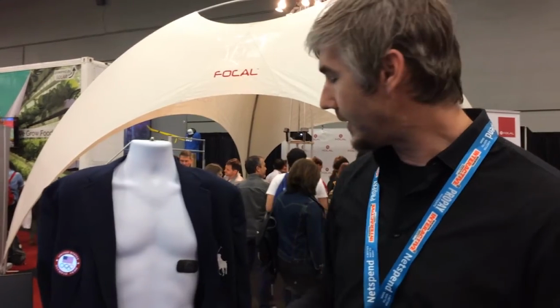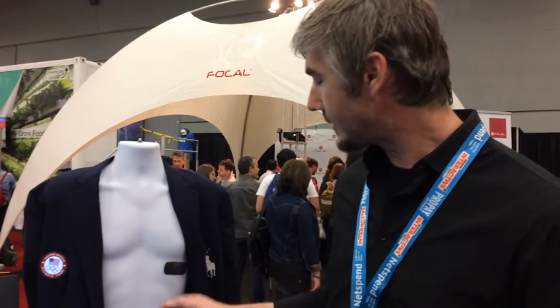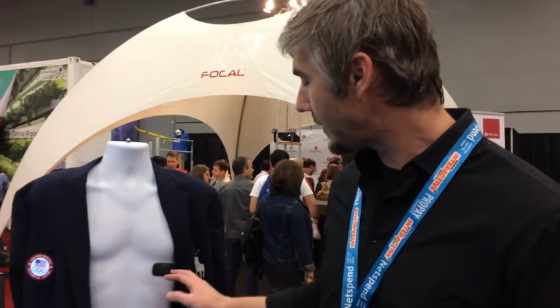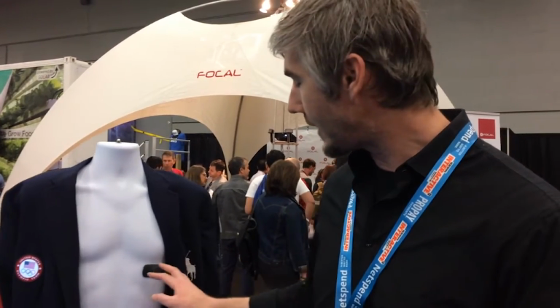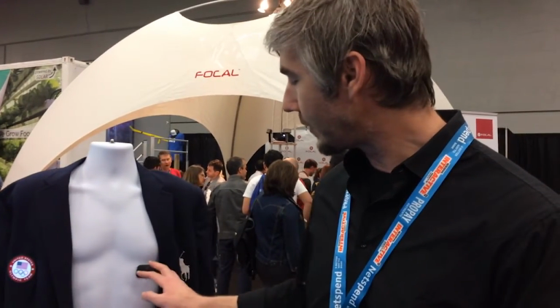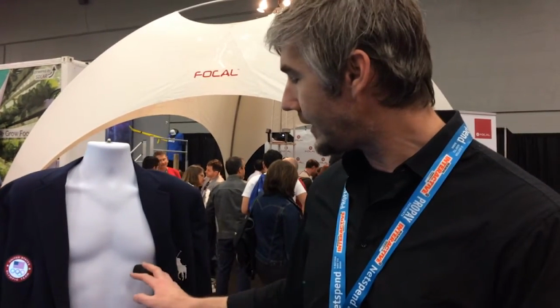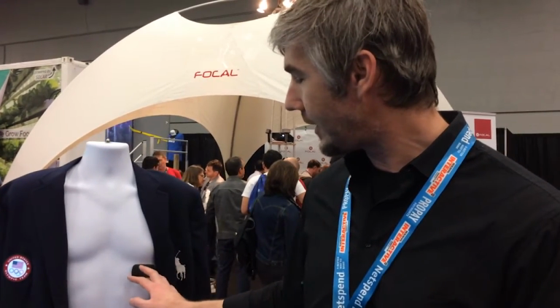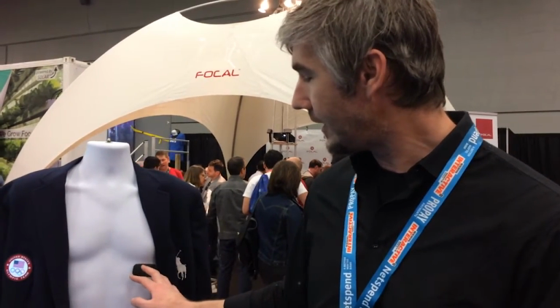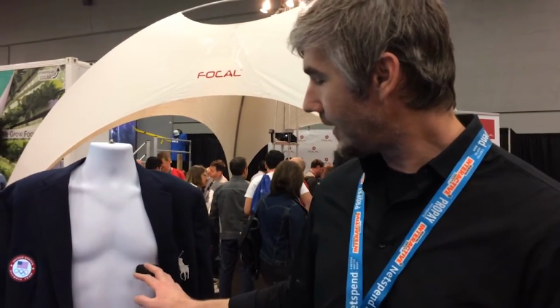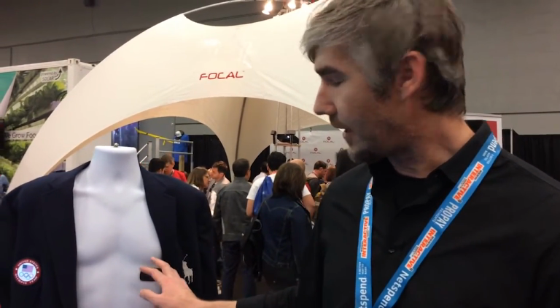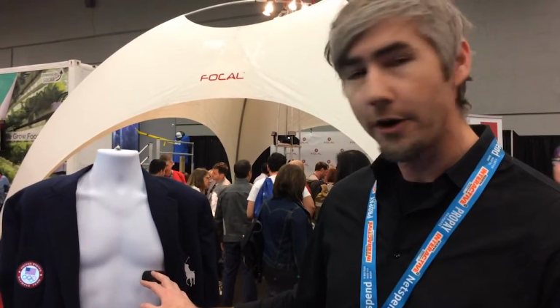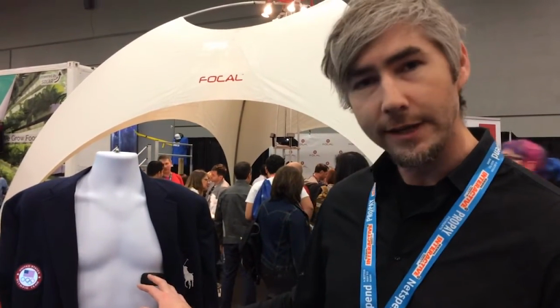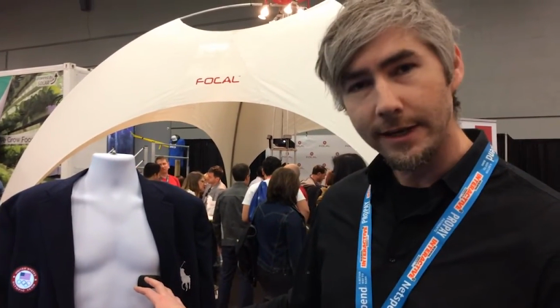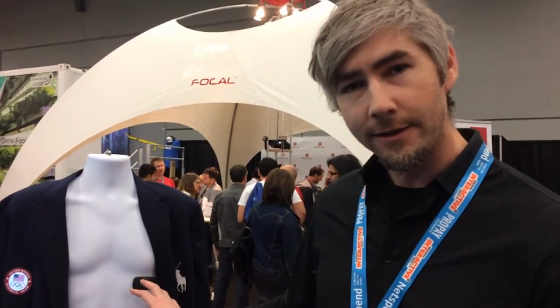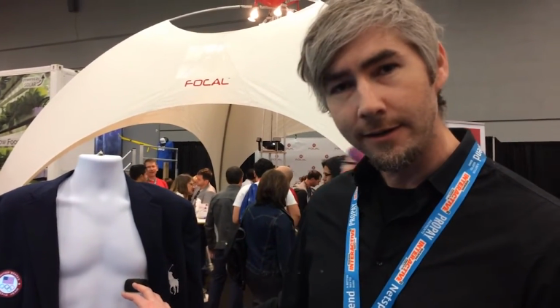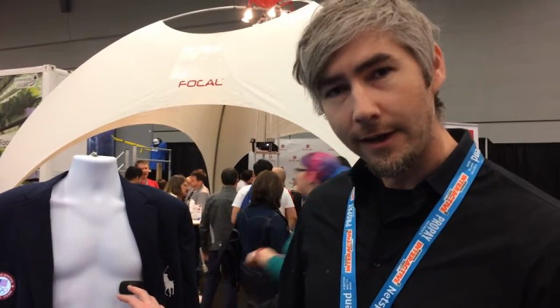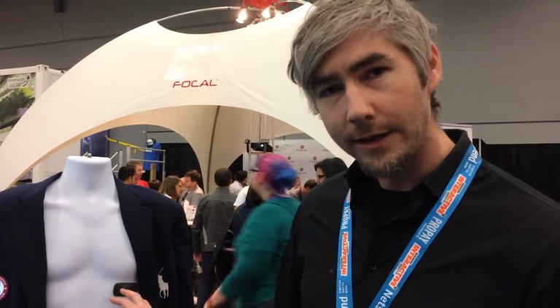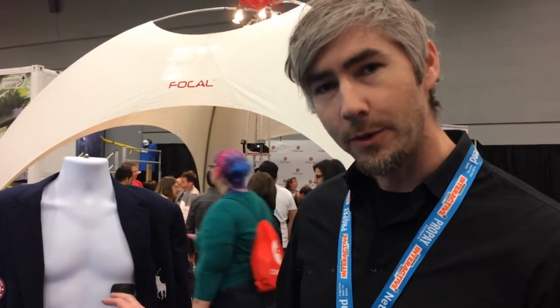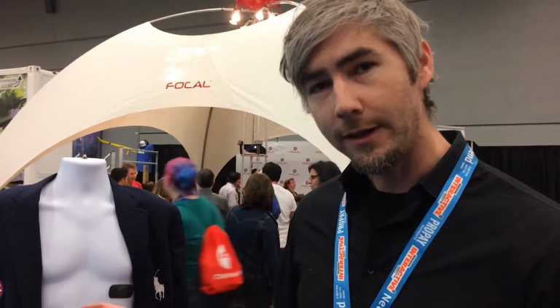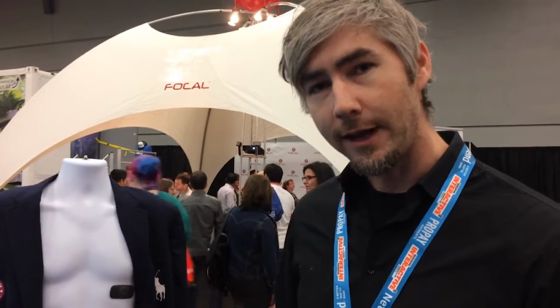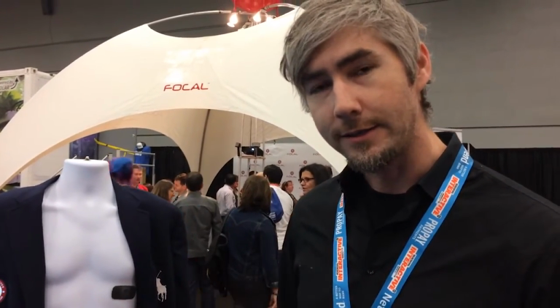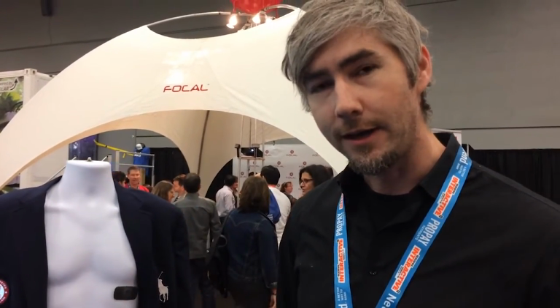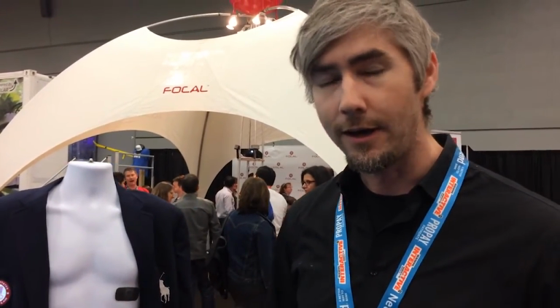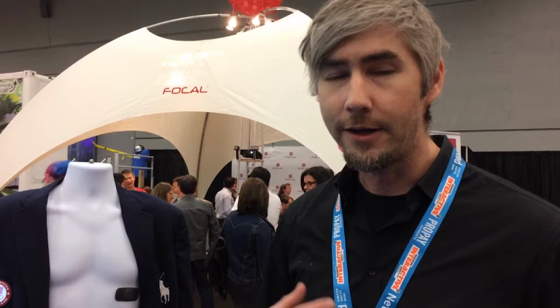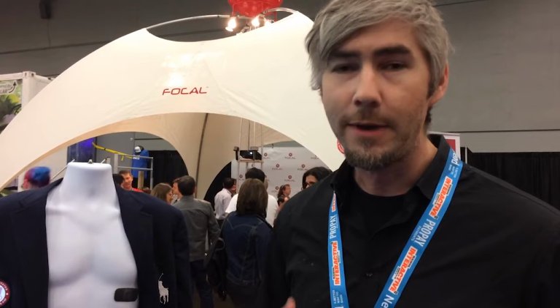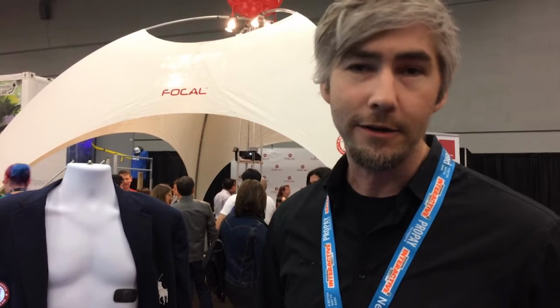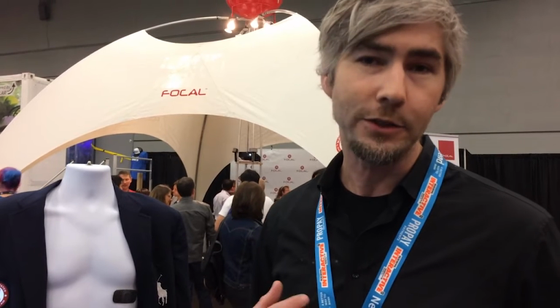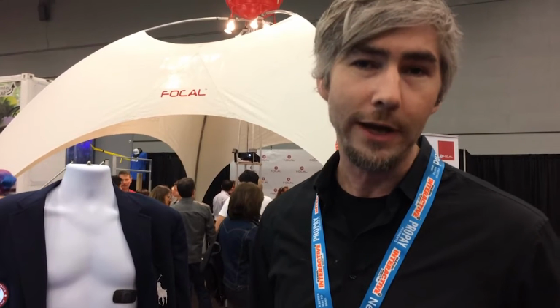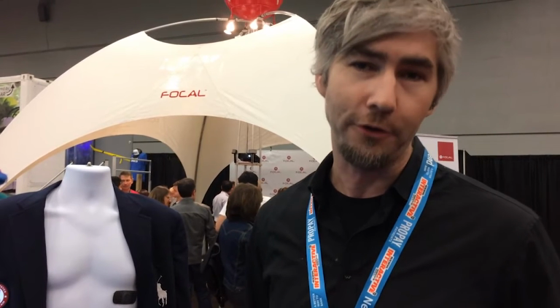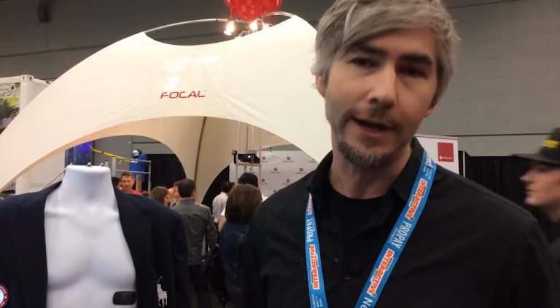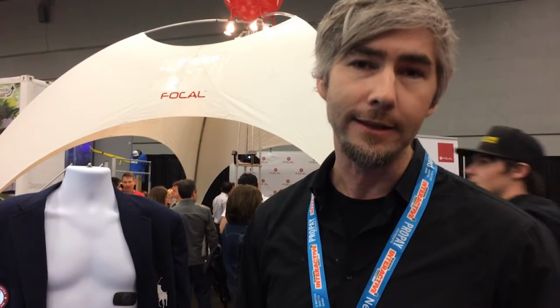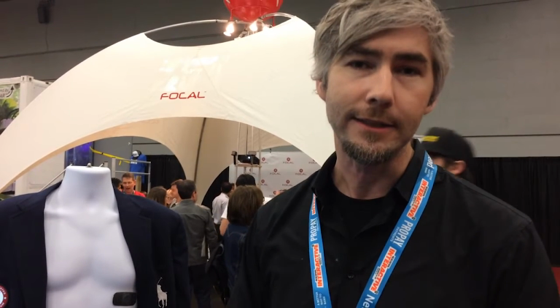This is where you get a really good heart rate signal, as well as a good amount of sweat for analysis.